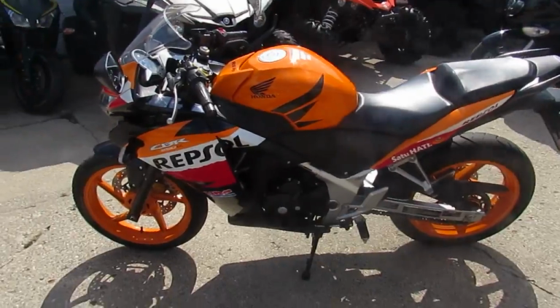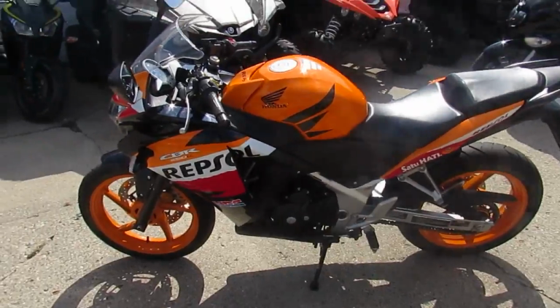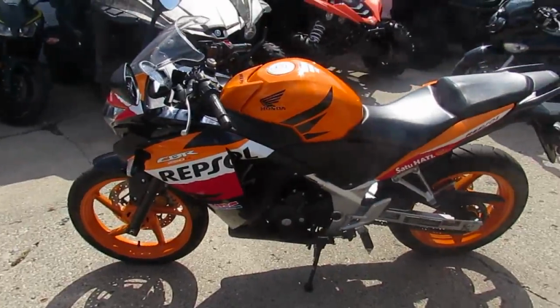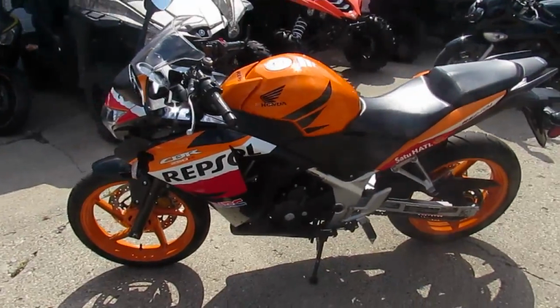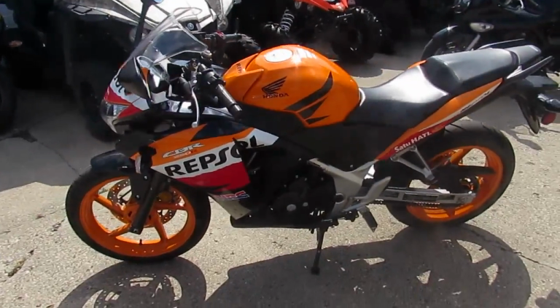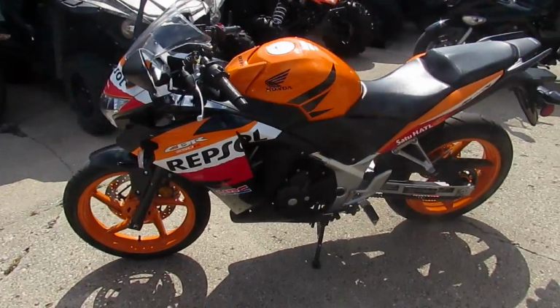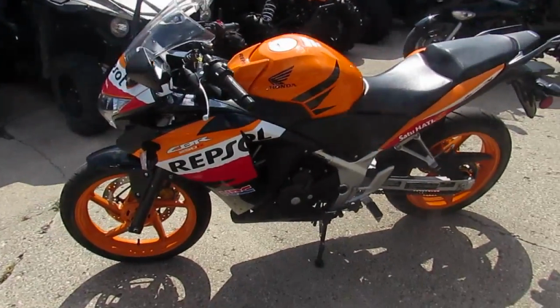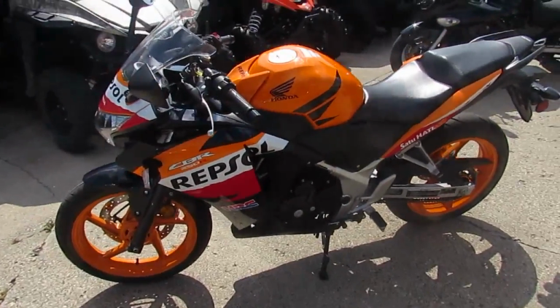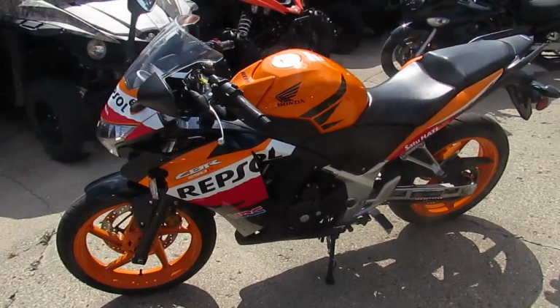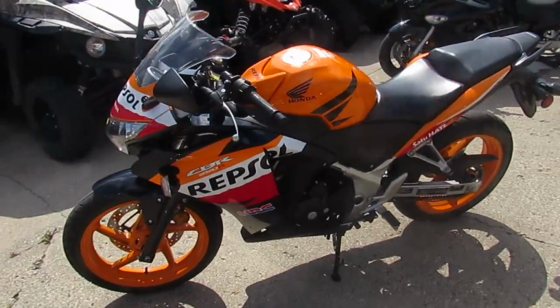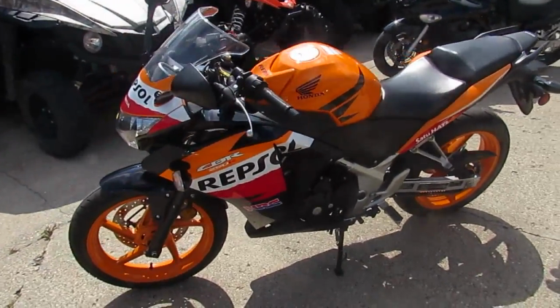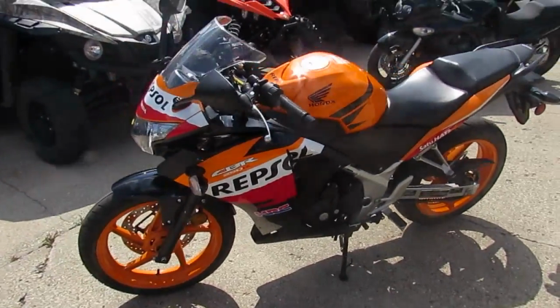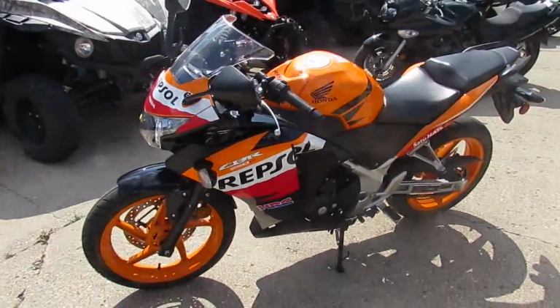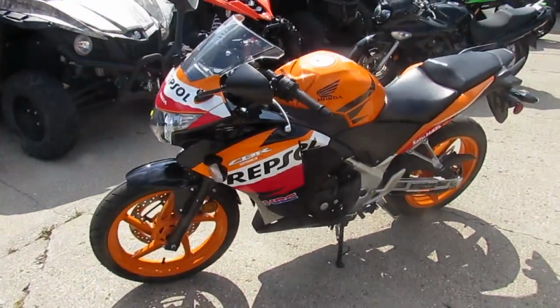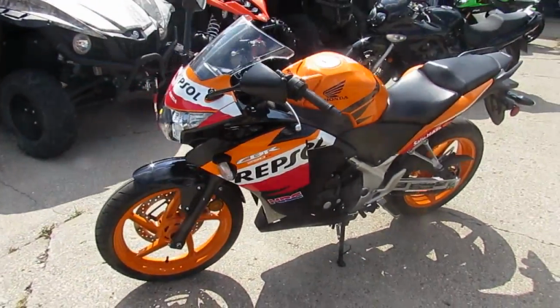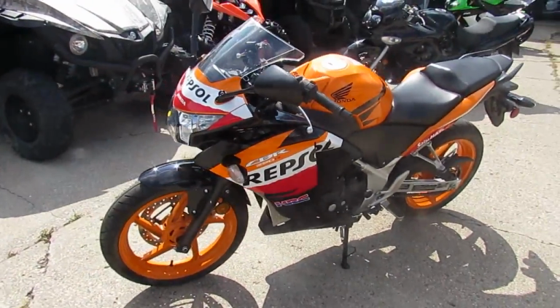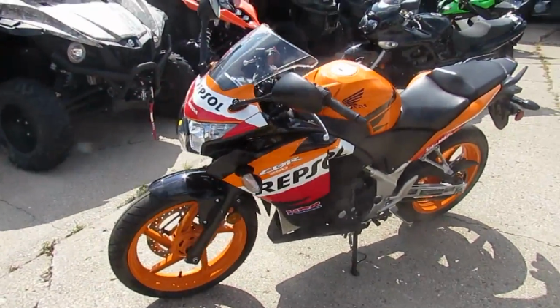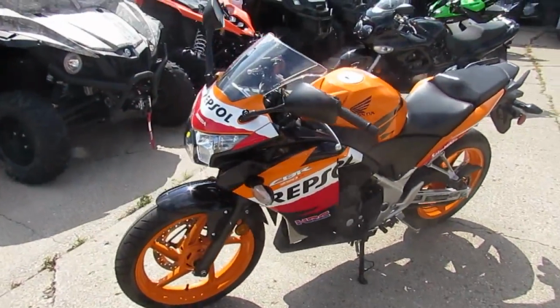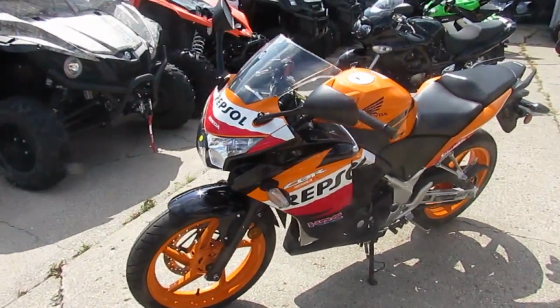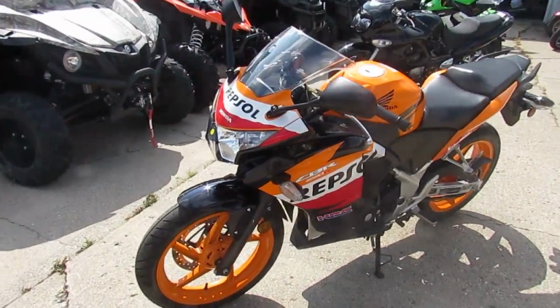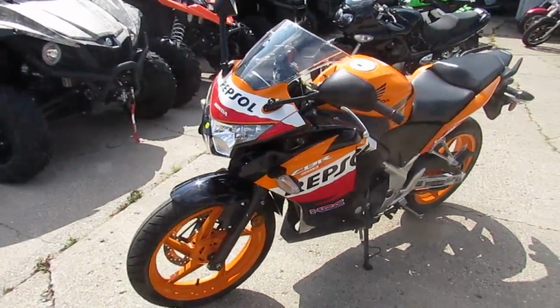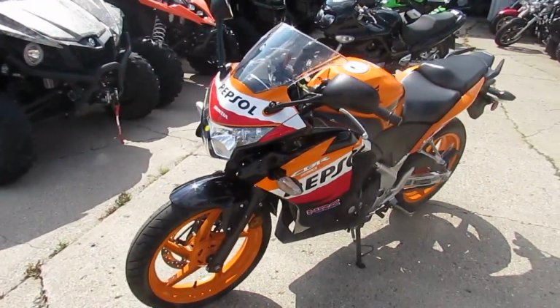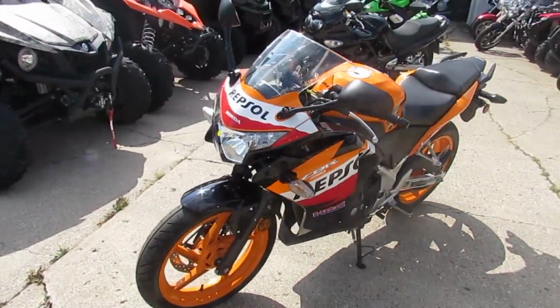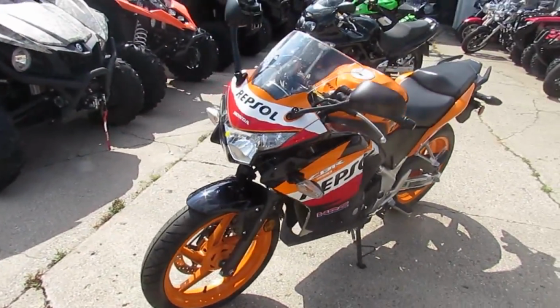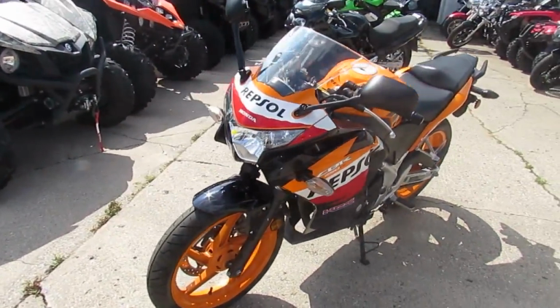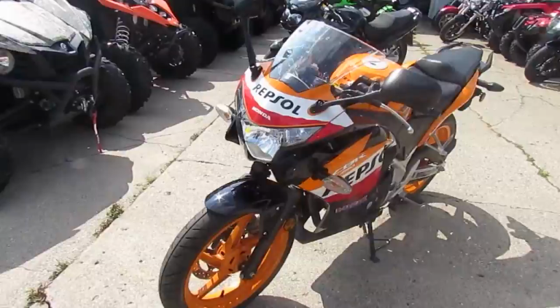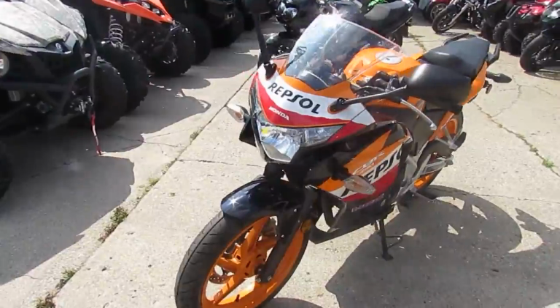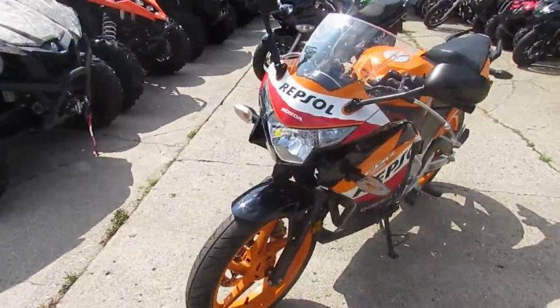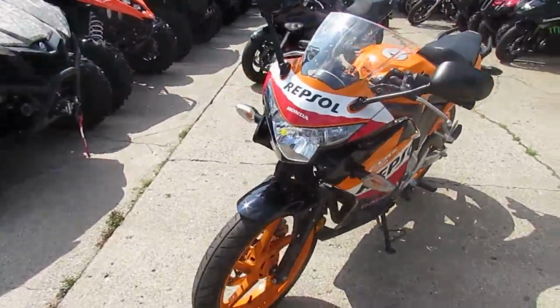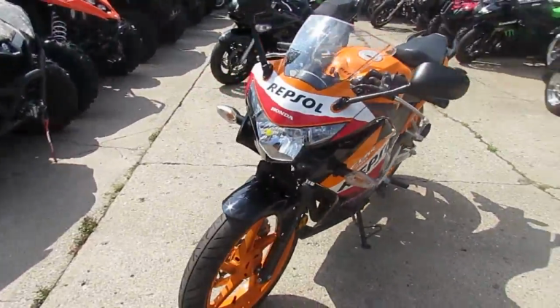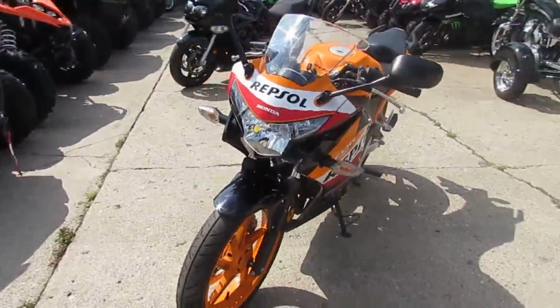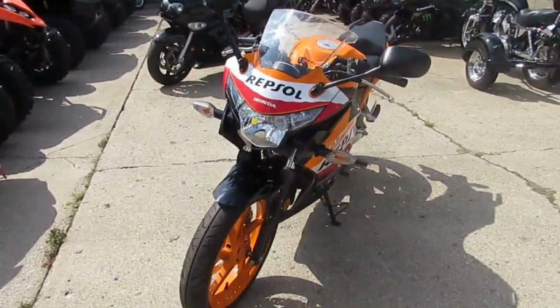Anybody looking for a used sport bike, we got it here at Approval Power Sports. Over 450 used bikes in our showroom.